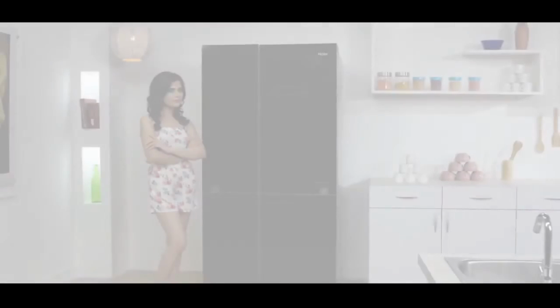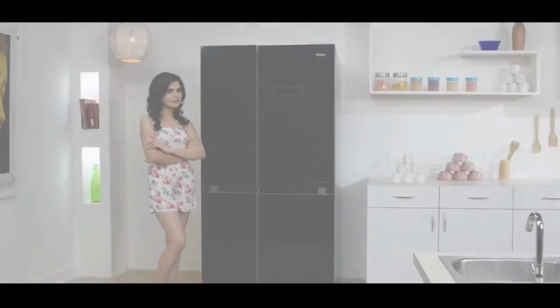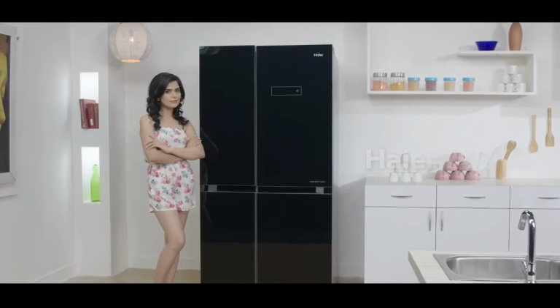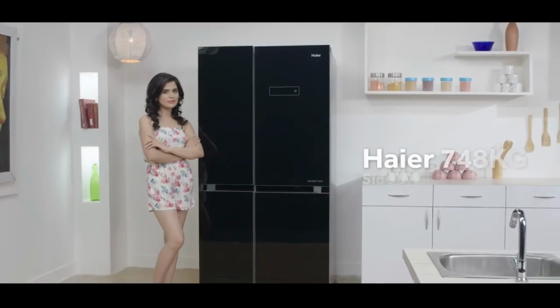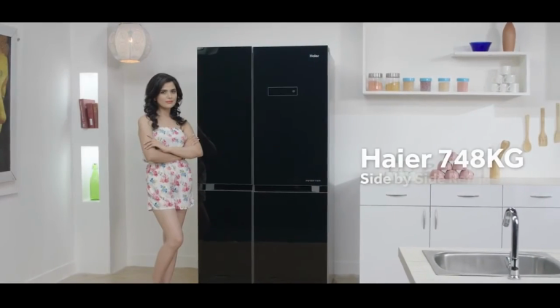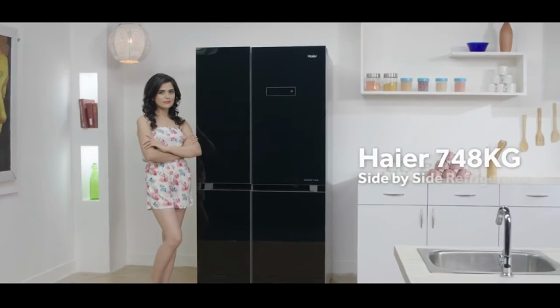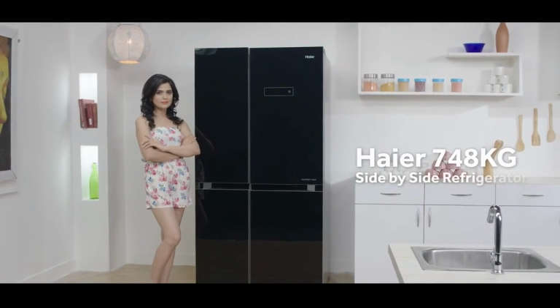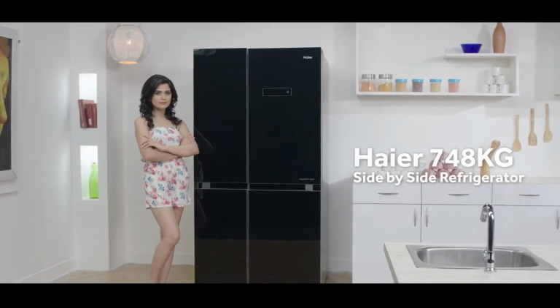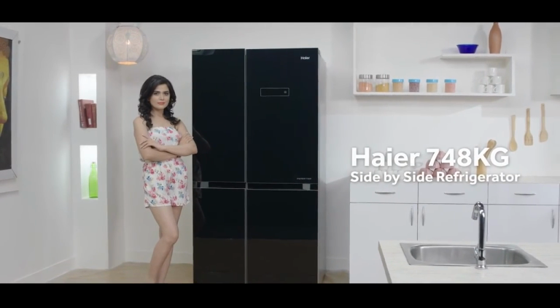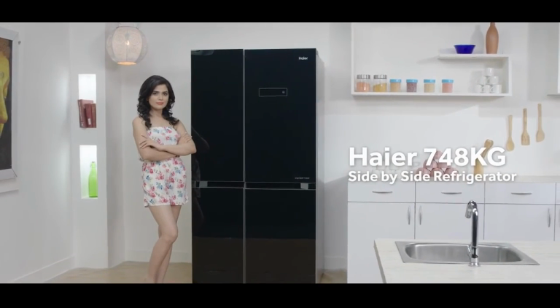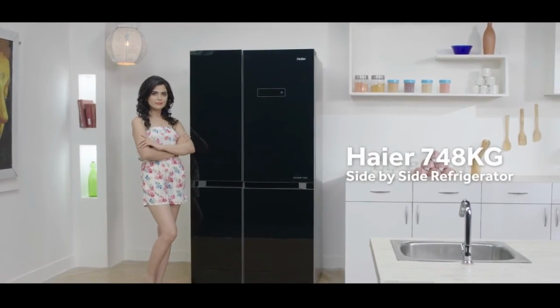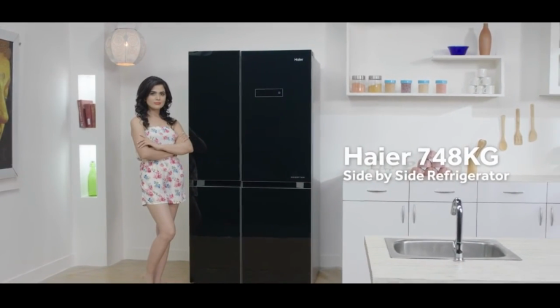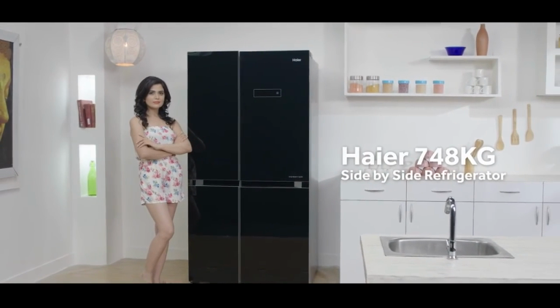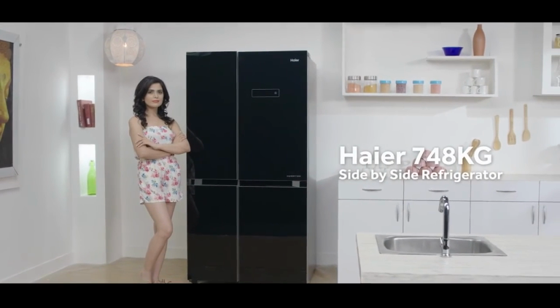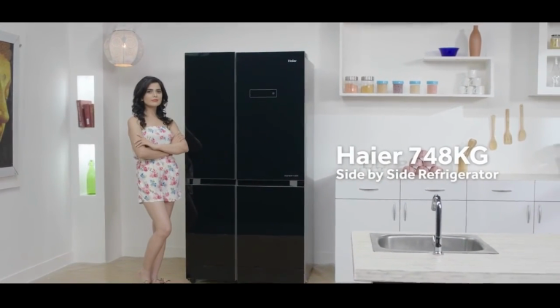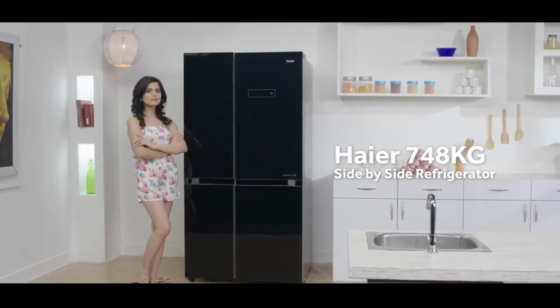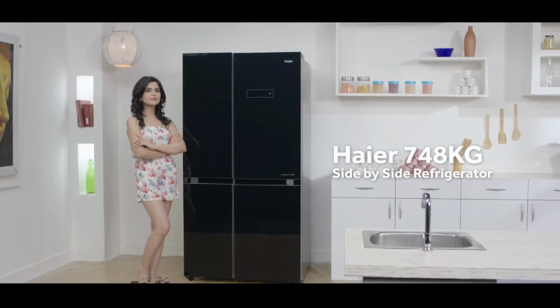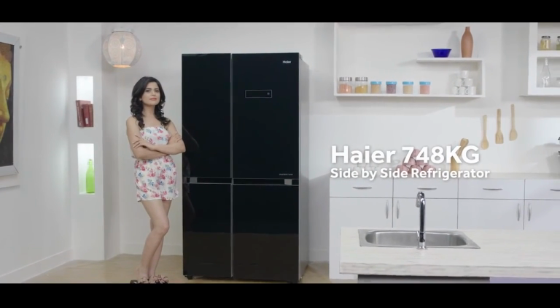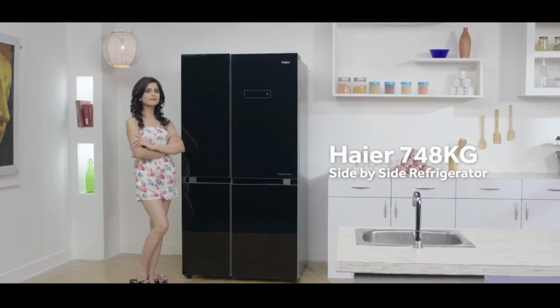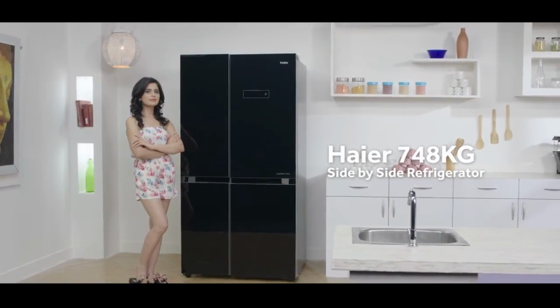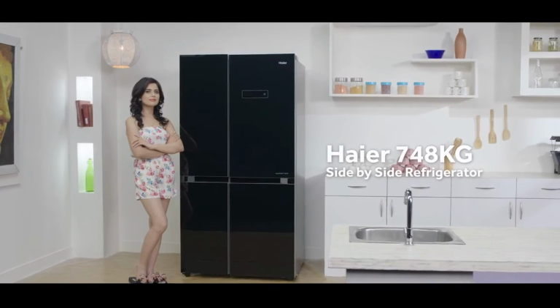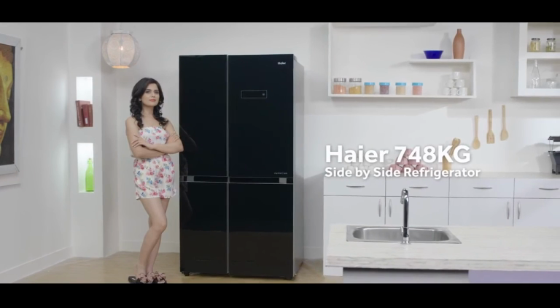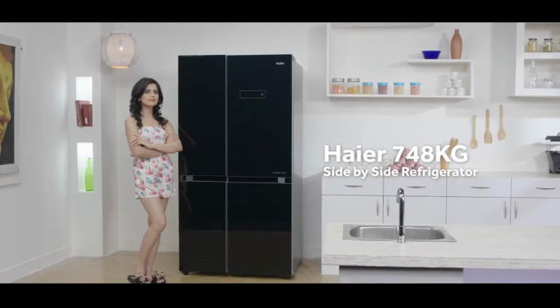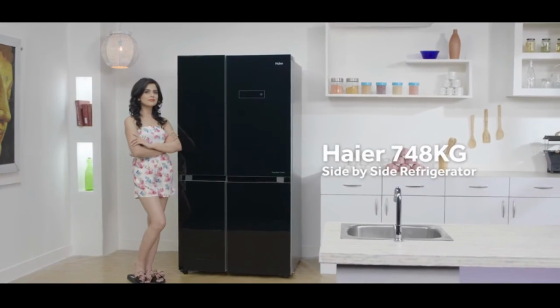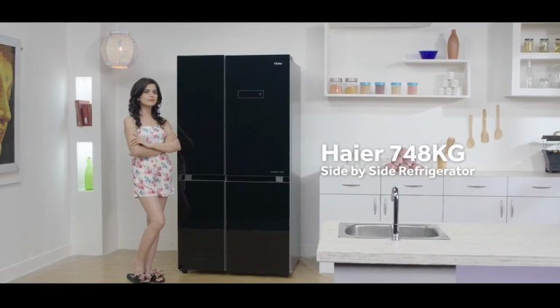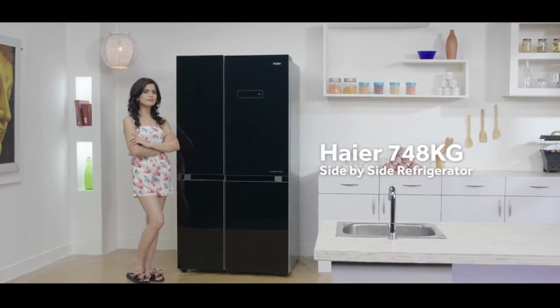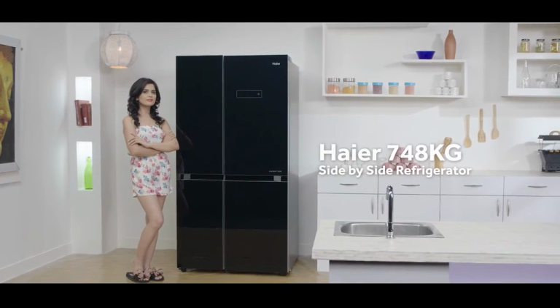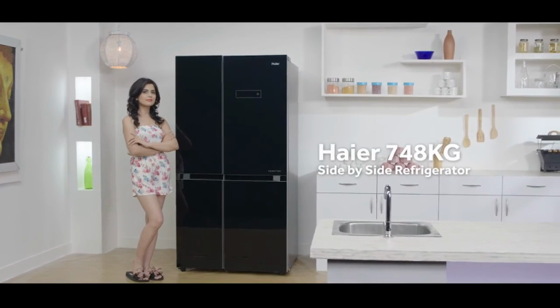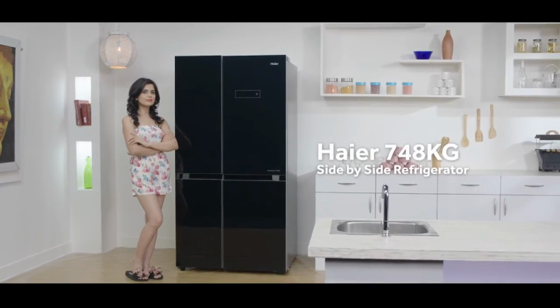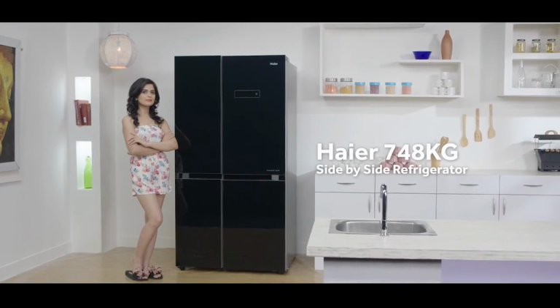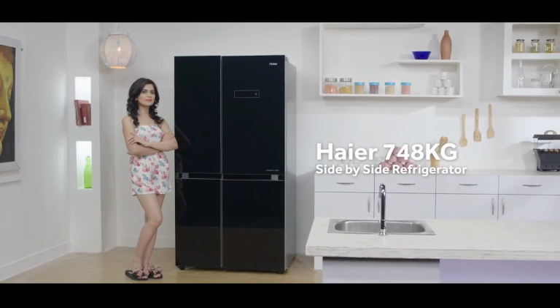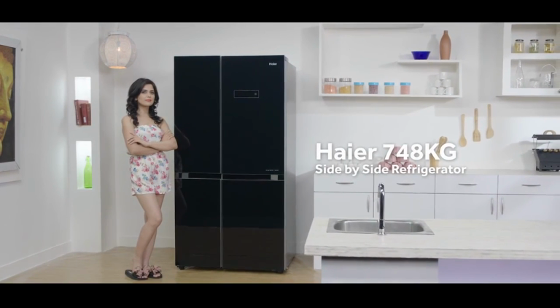This is the Haier HRF 748 KG side-by-side refrigerator.